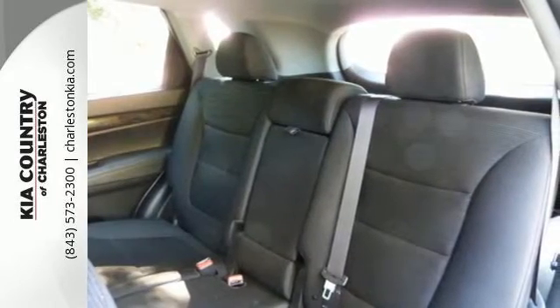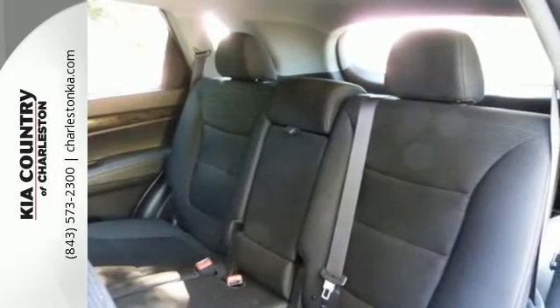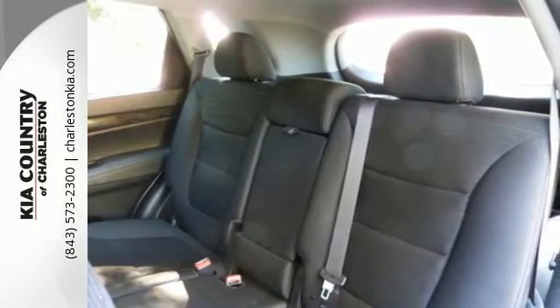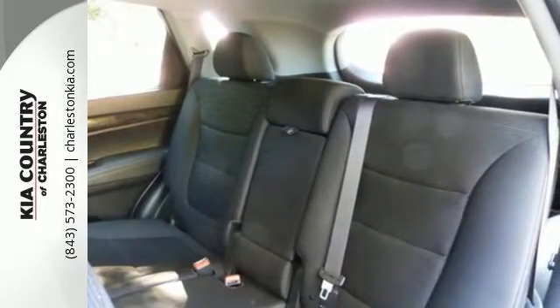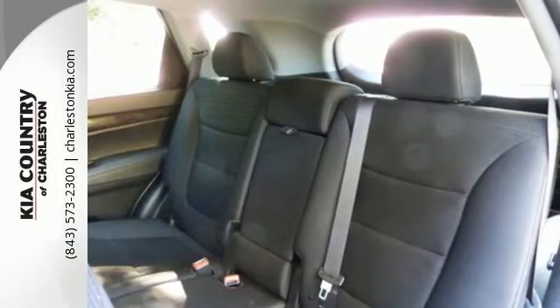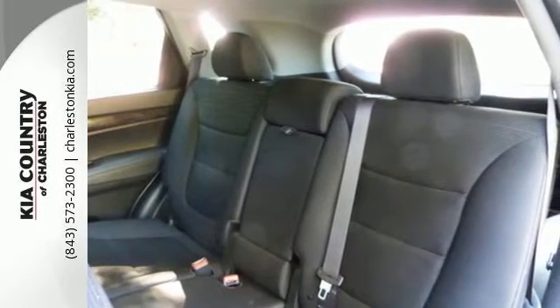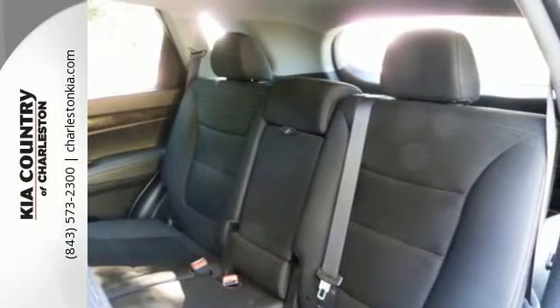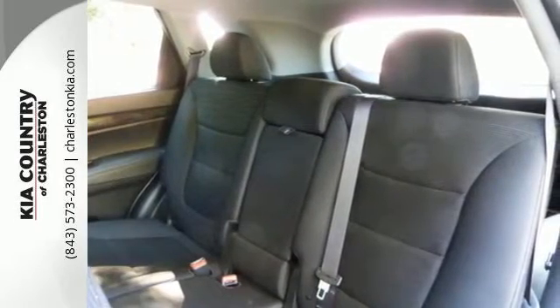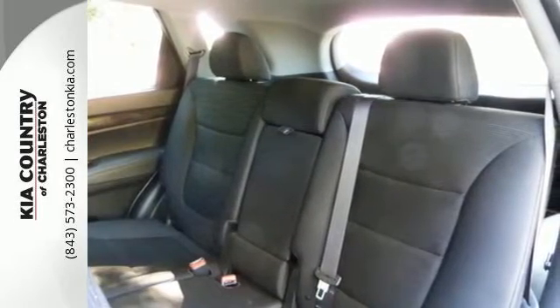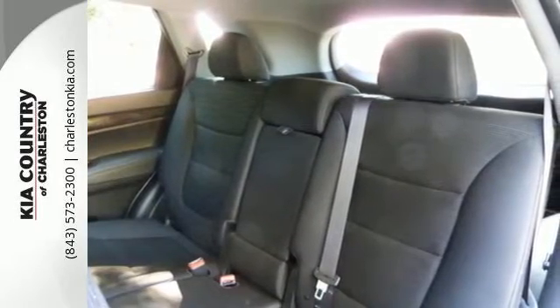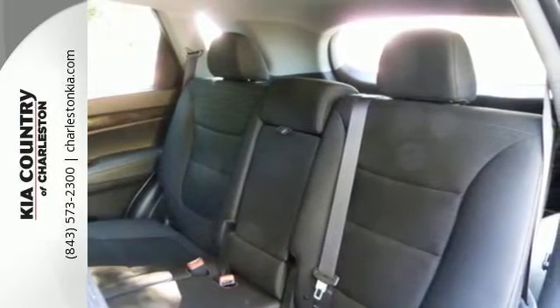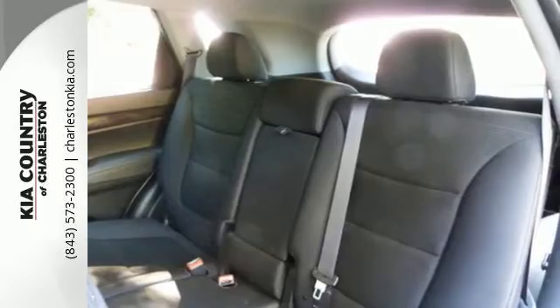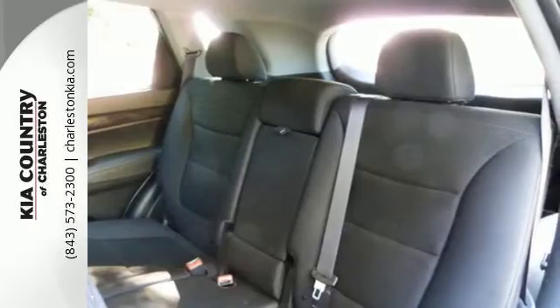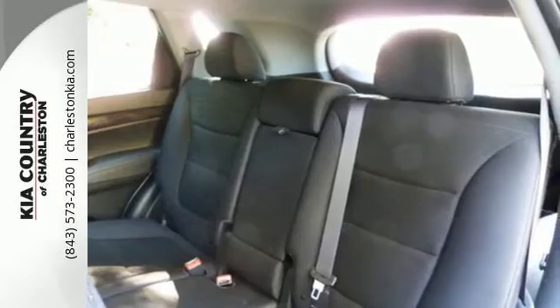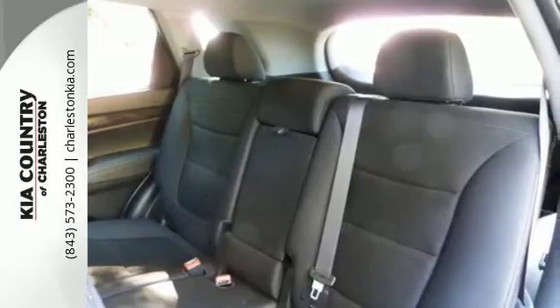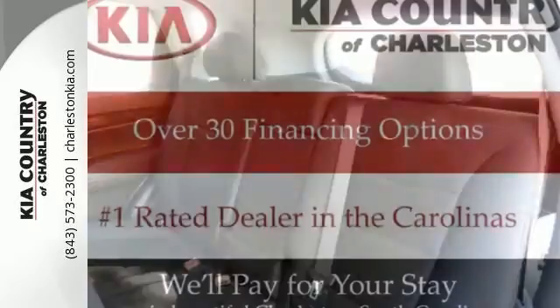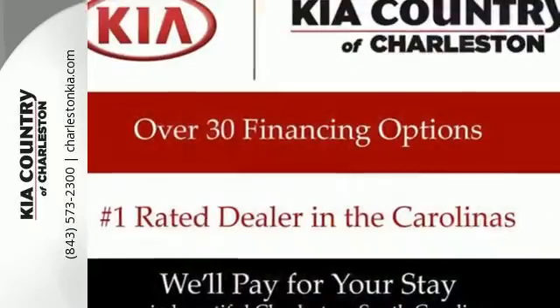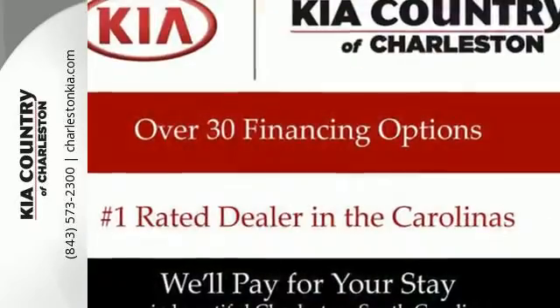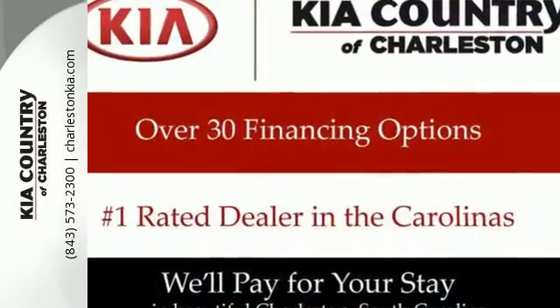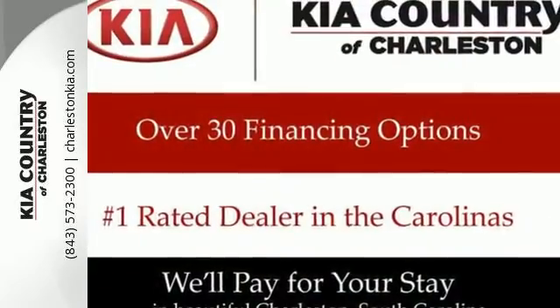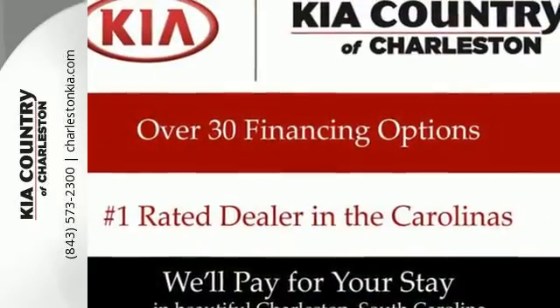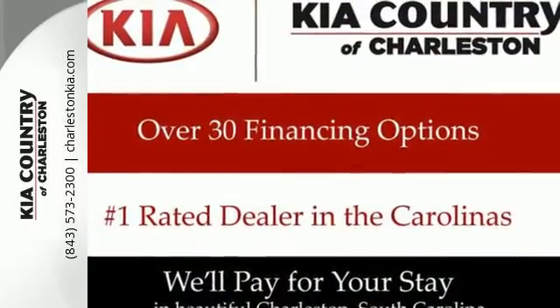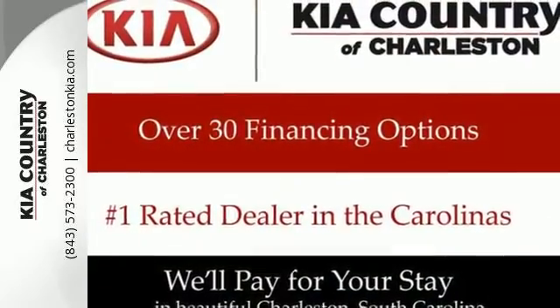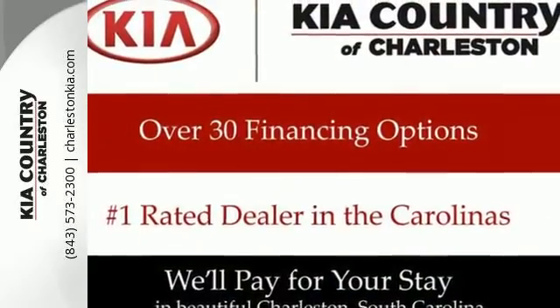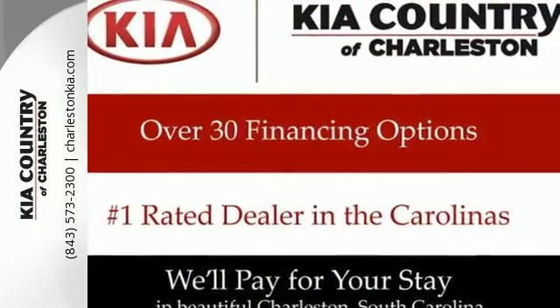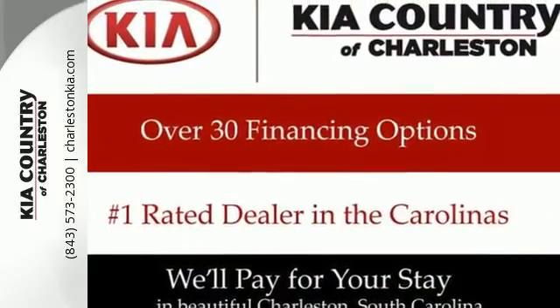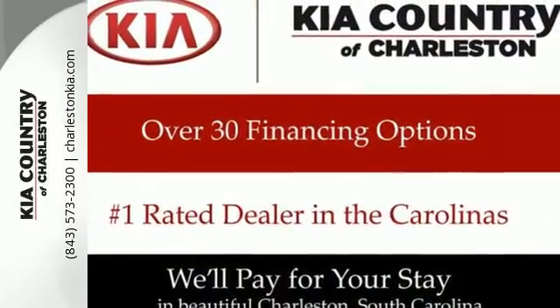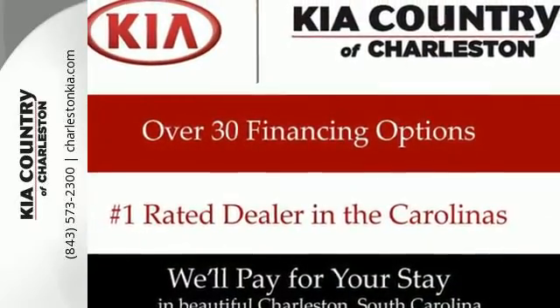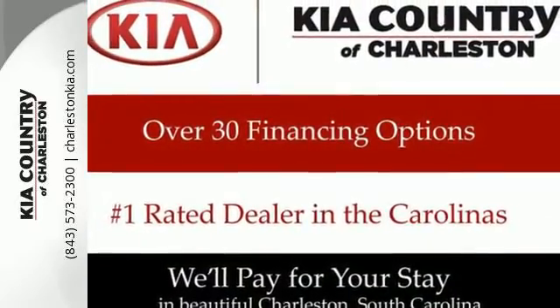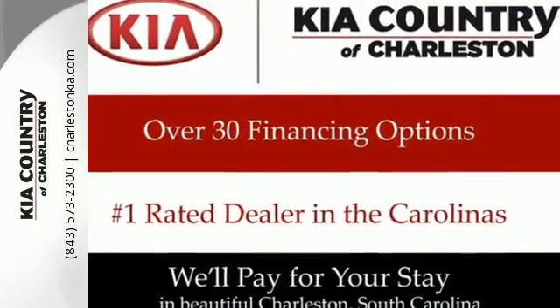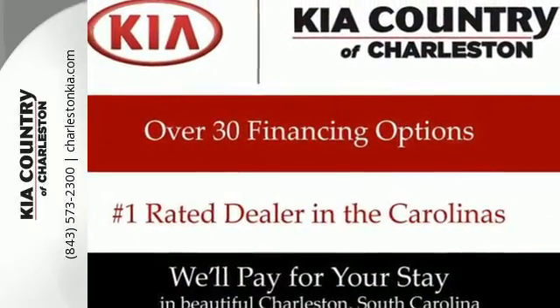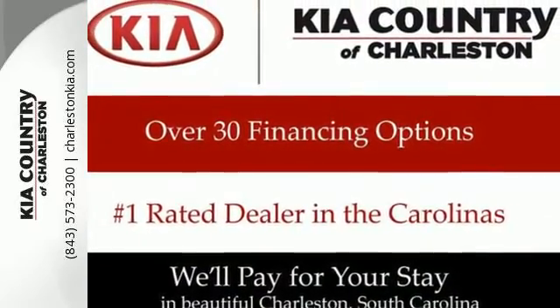For all your family's travel dilemmas, the answer is the Sorento. Get into it today.